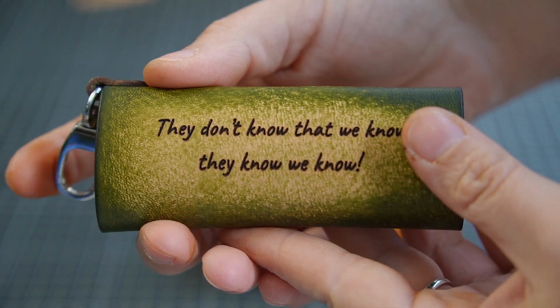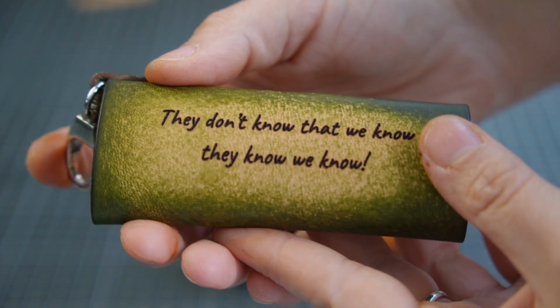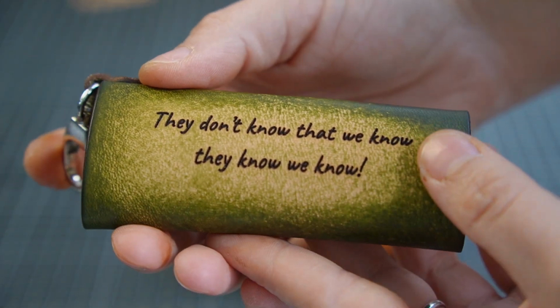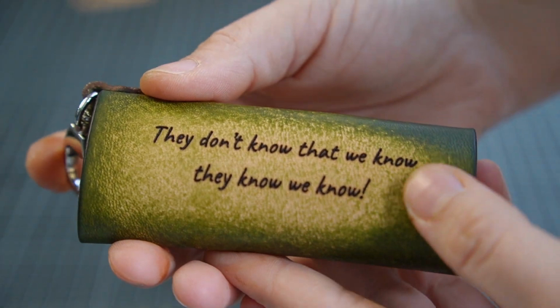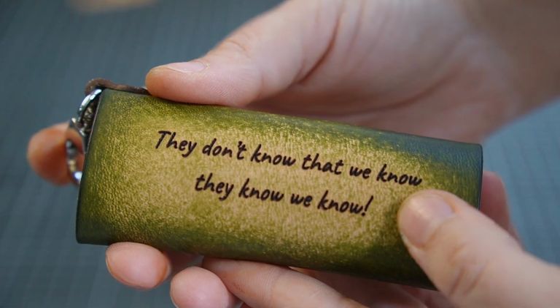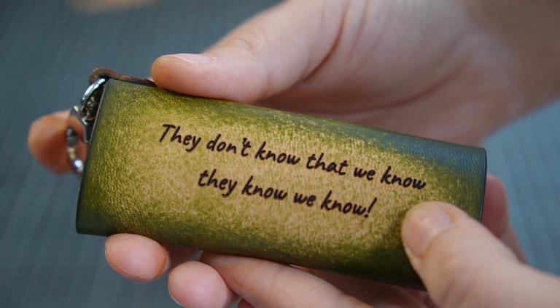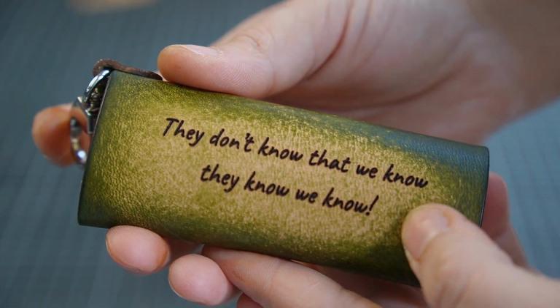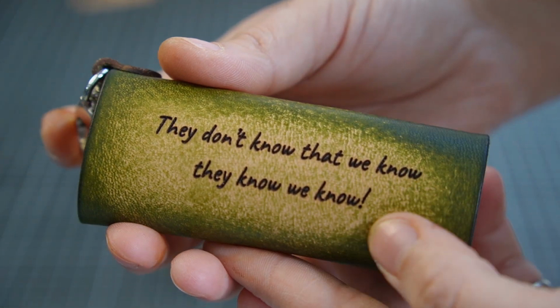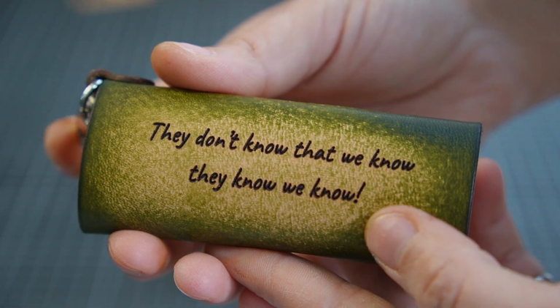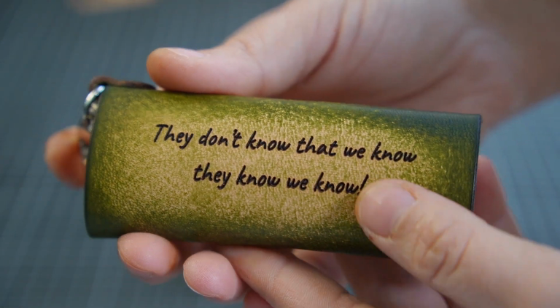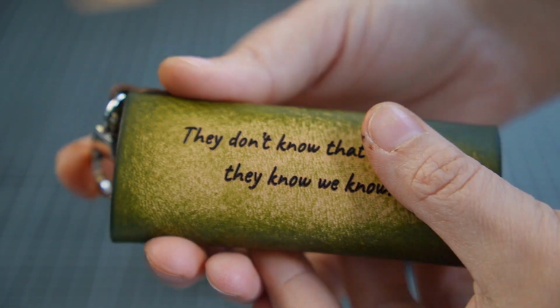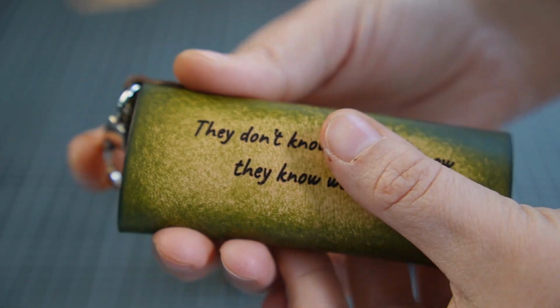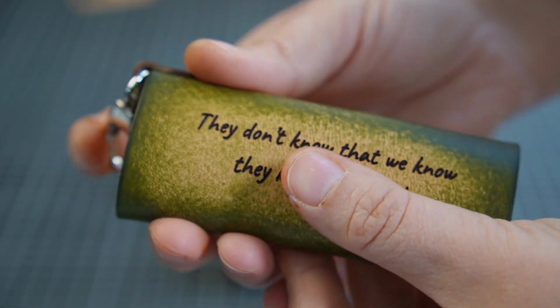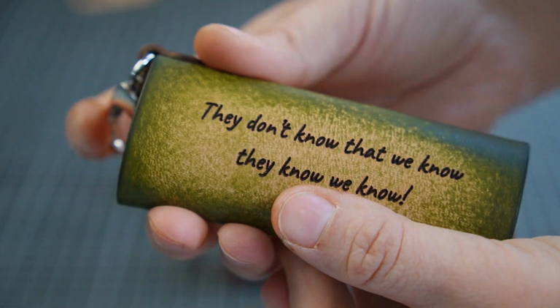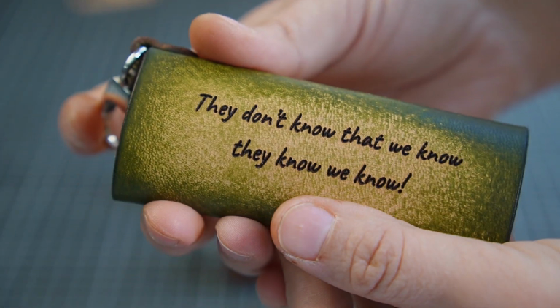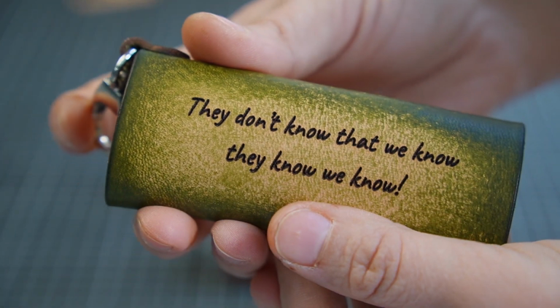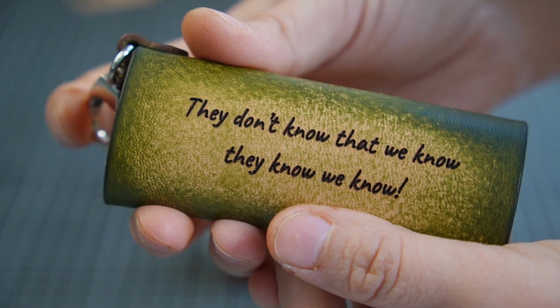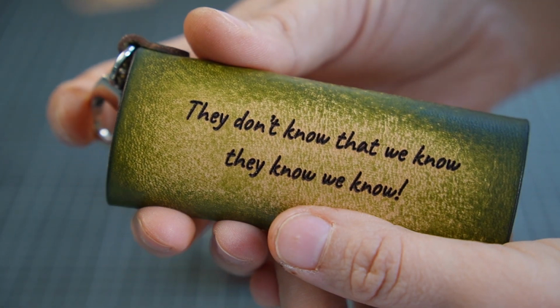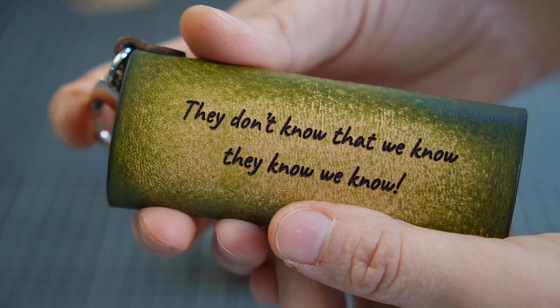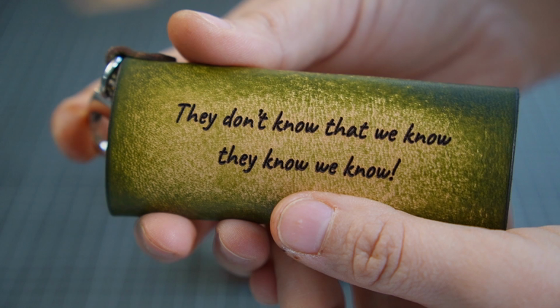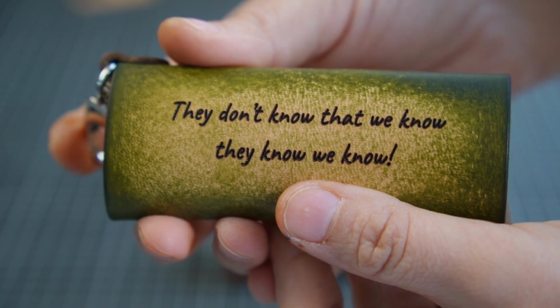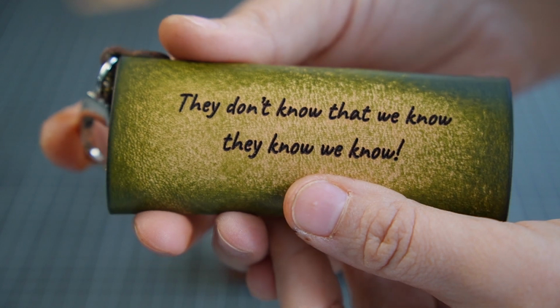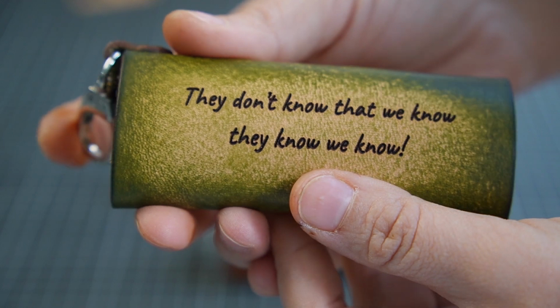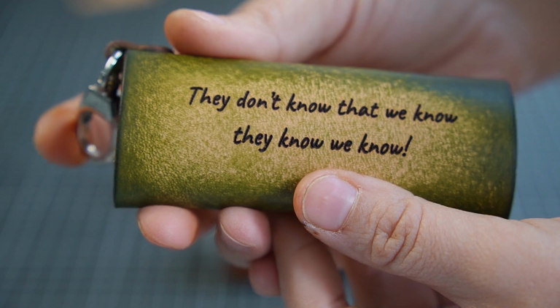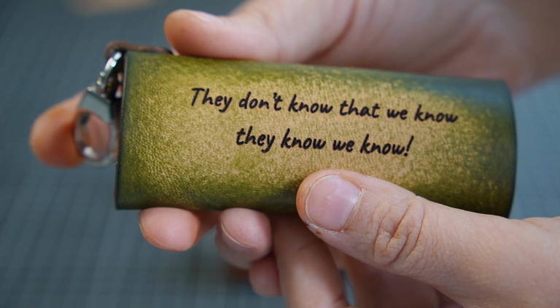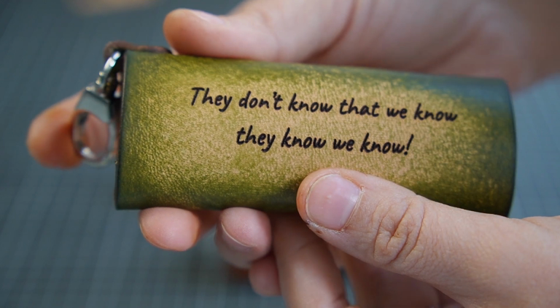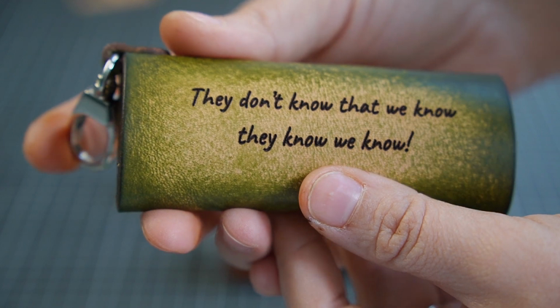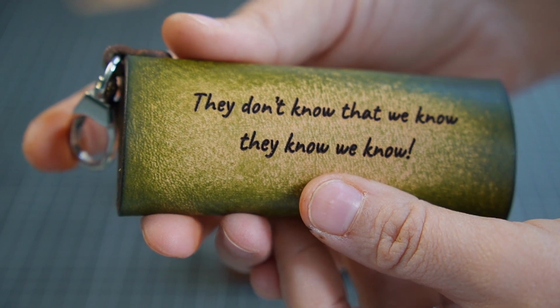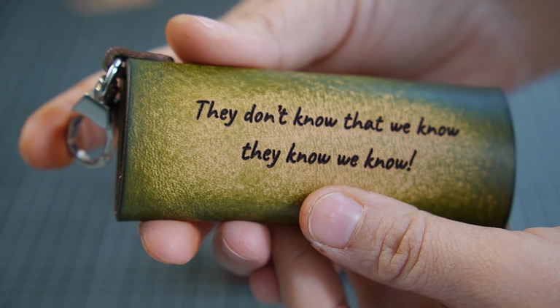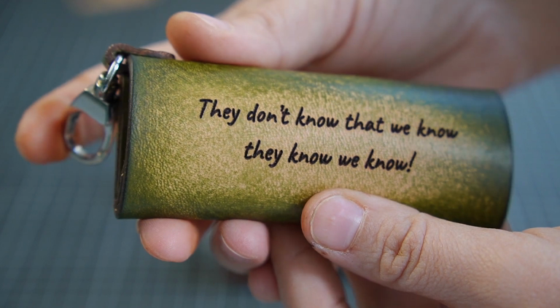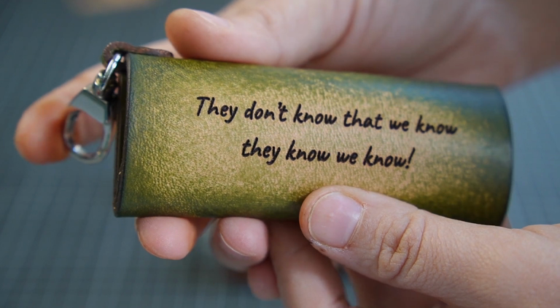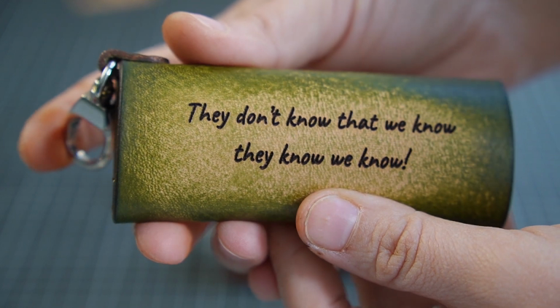If you found this video helpful, give it a thumbs up. Thanks for watching and I'll see you soon with a new pattern.